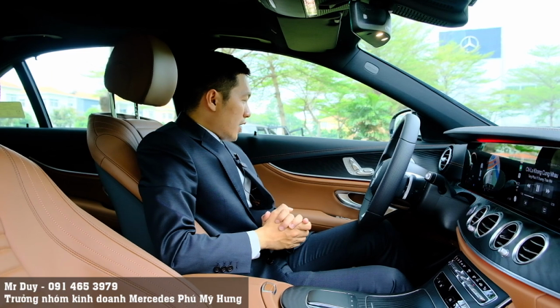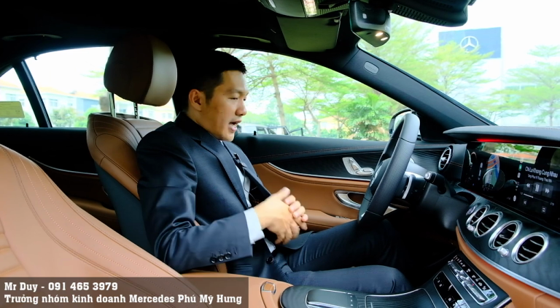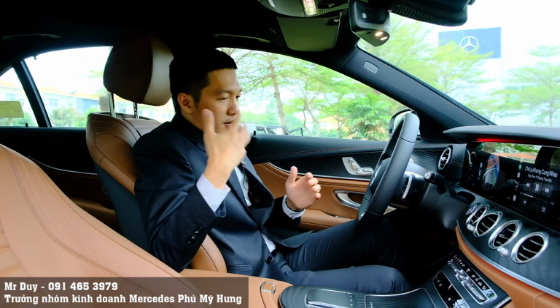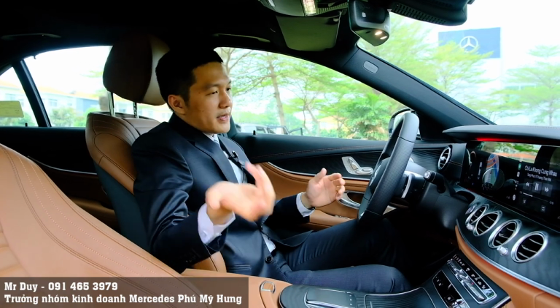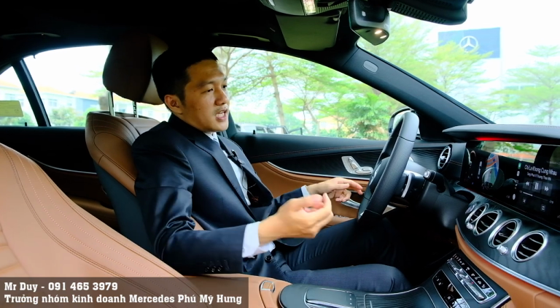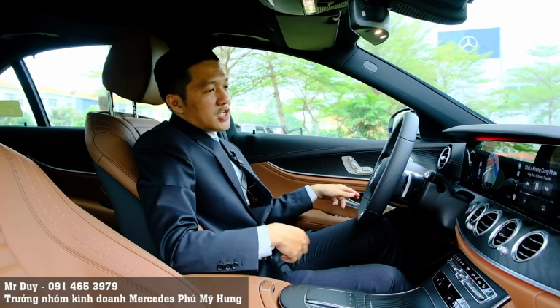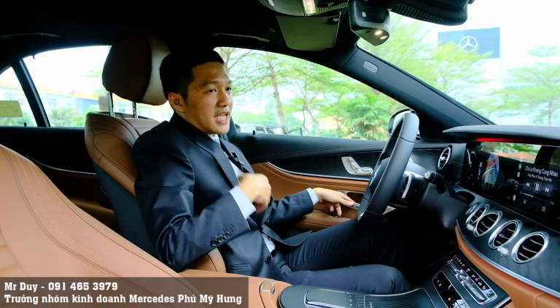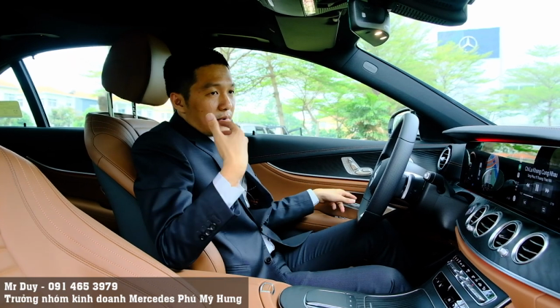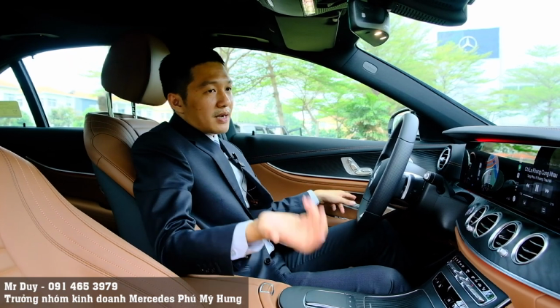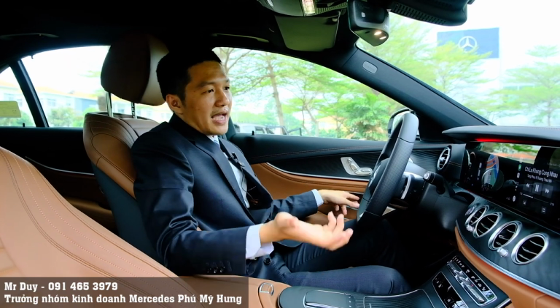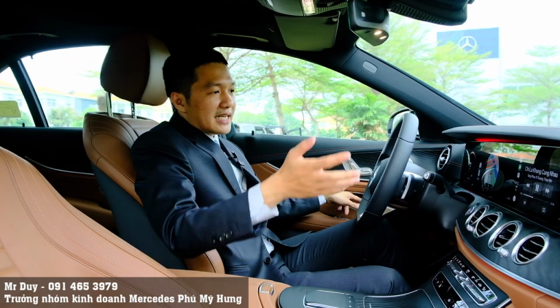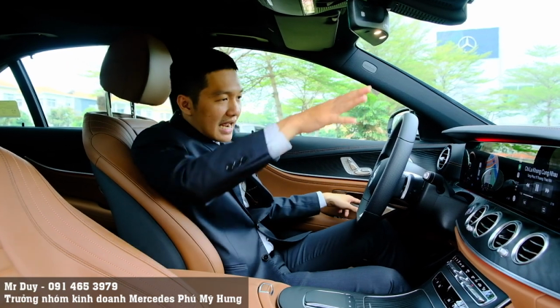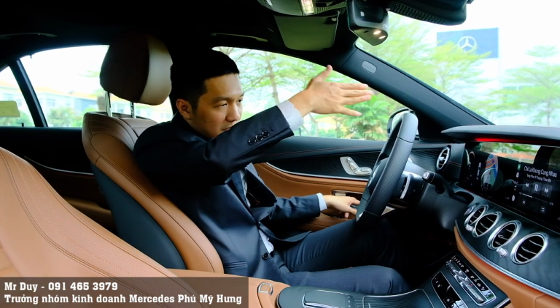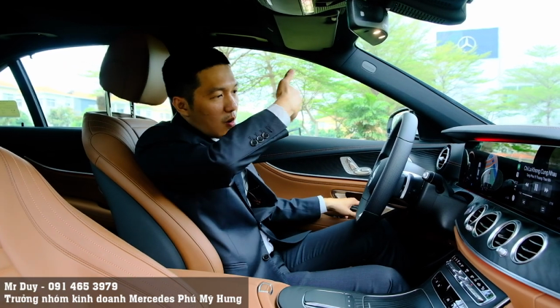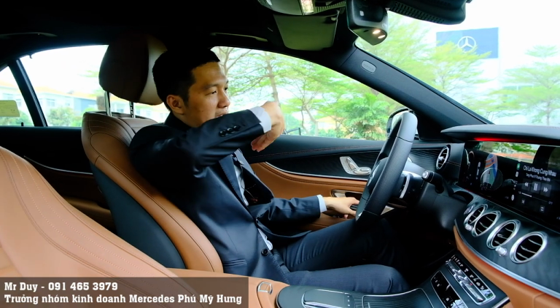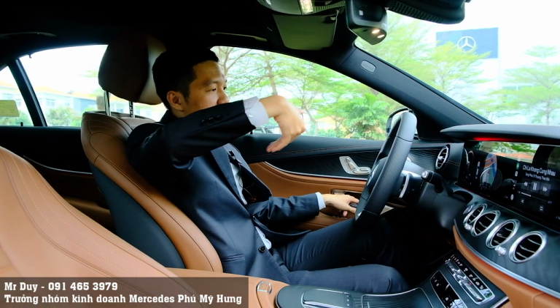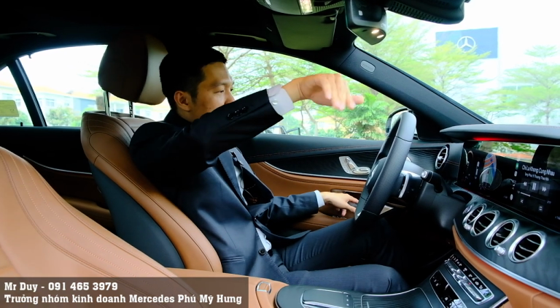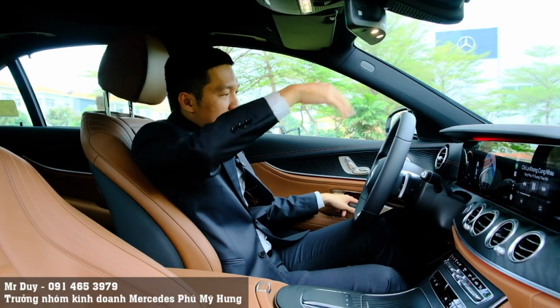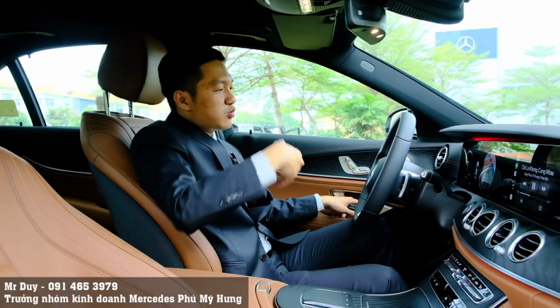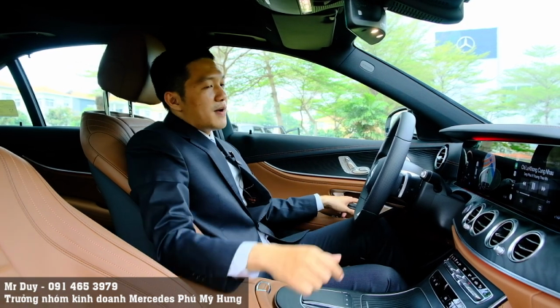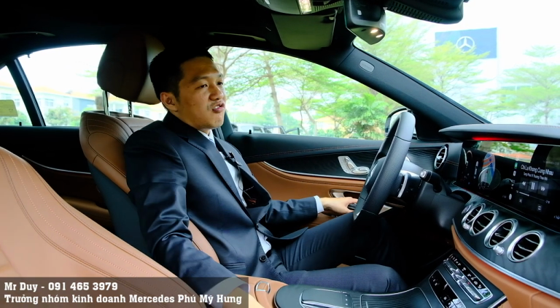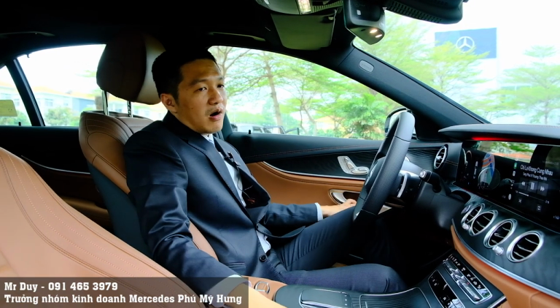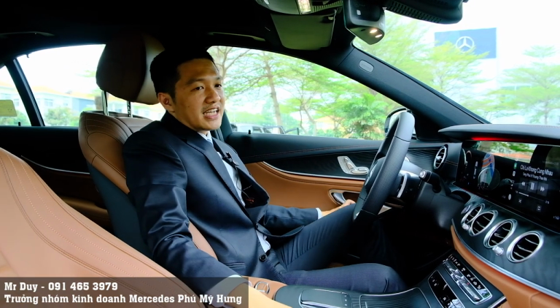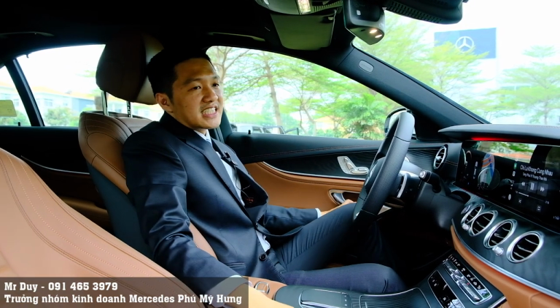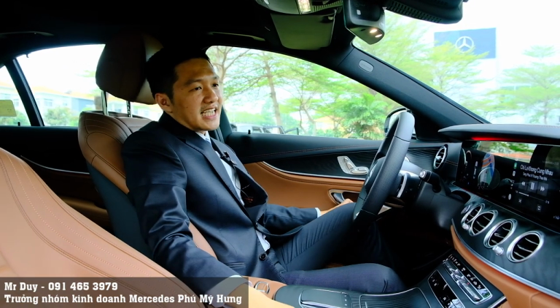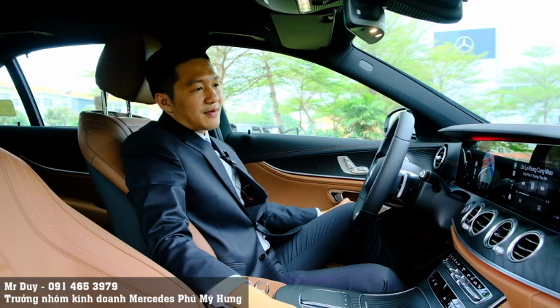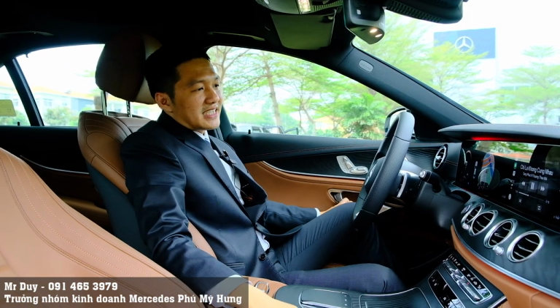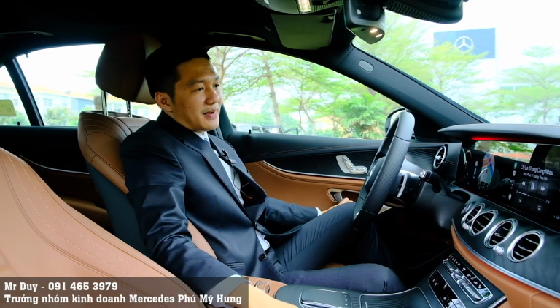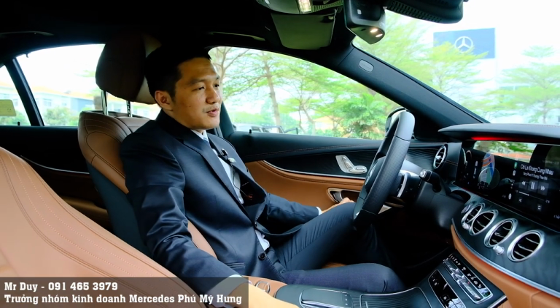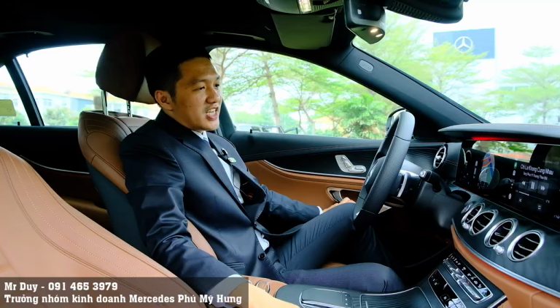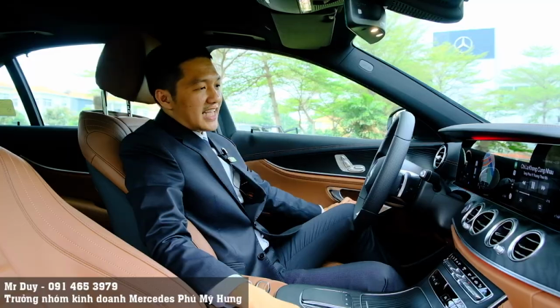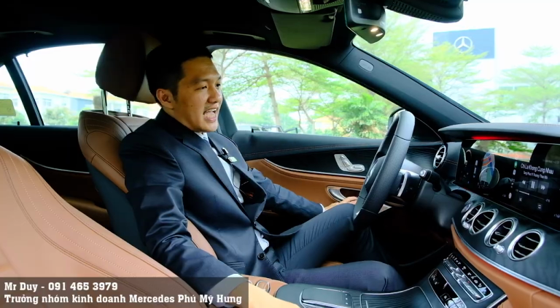Ok thôi, bây giờ Duy sẽ mời các bạn đi ra bên ngoài xem lại tổng thể một vòng chiếc xe E300 AMG này.